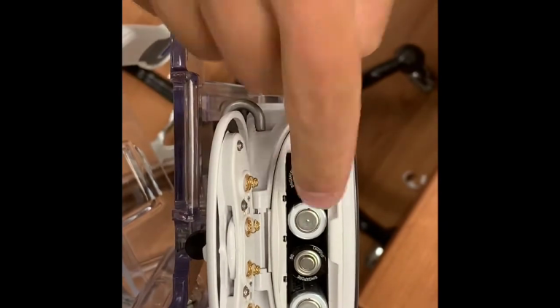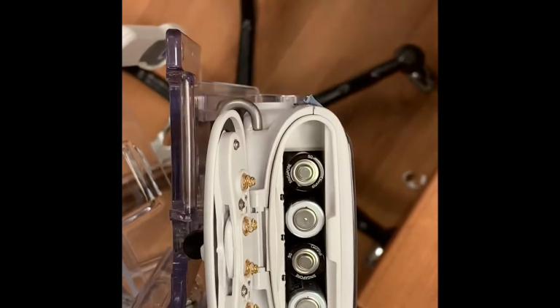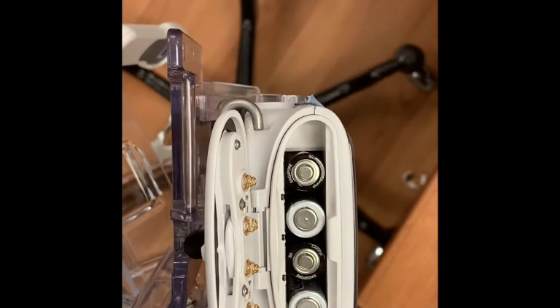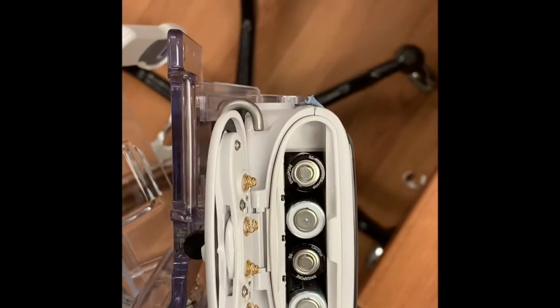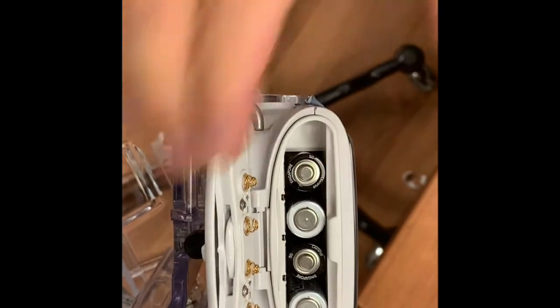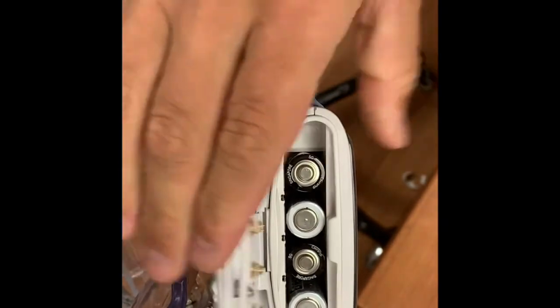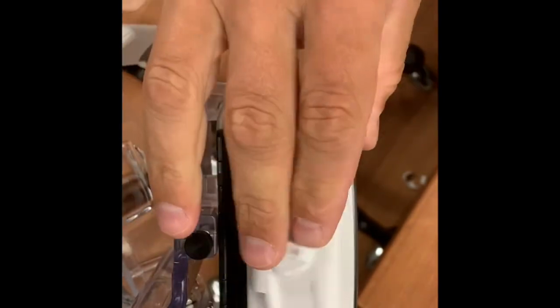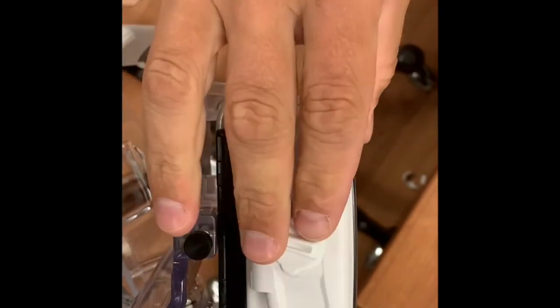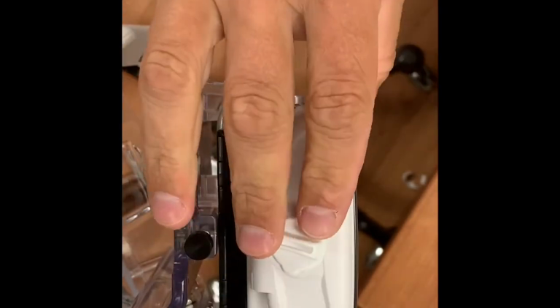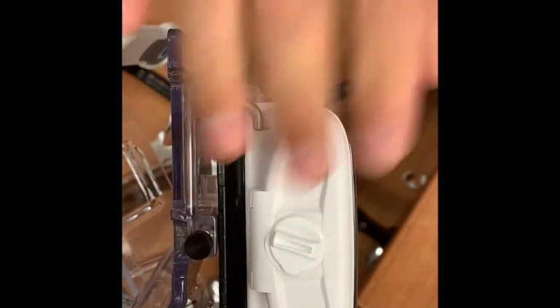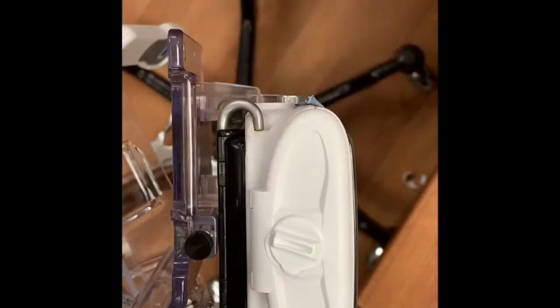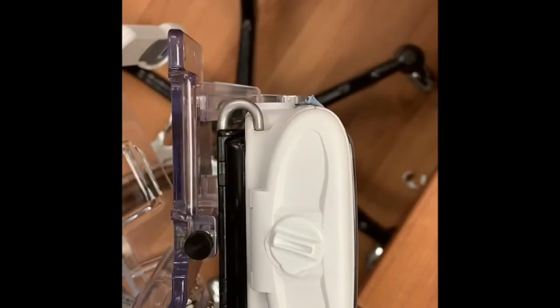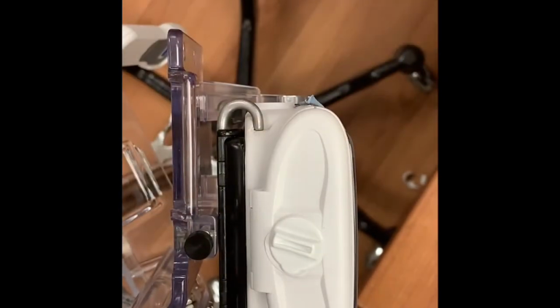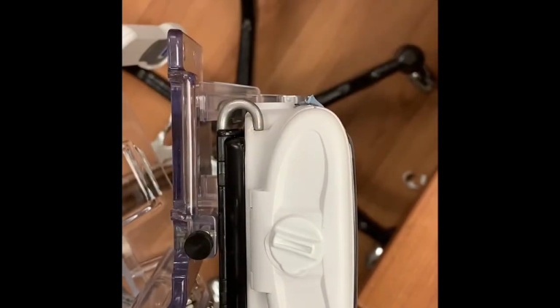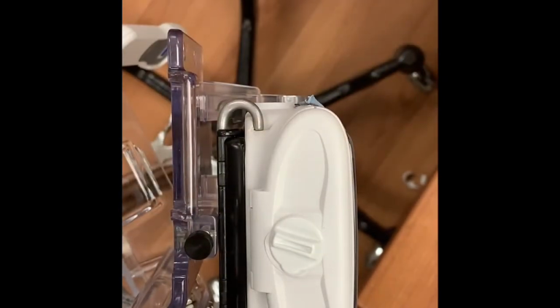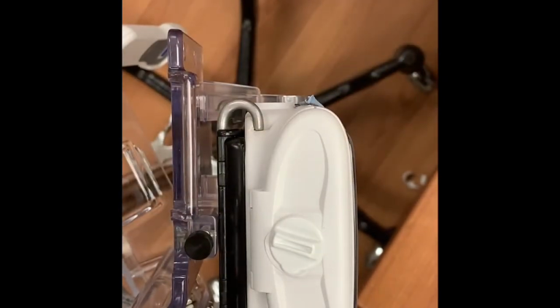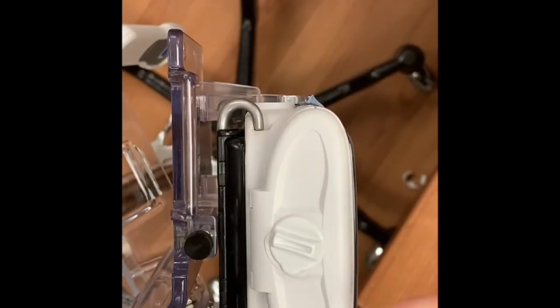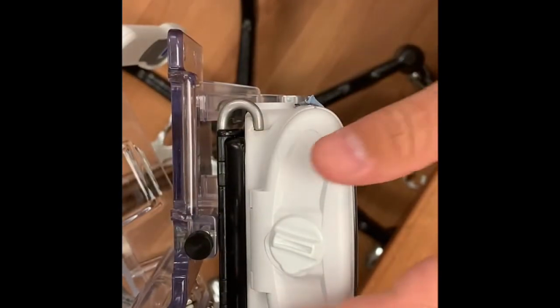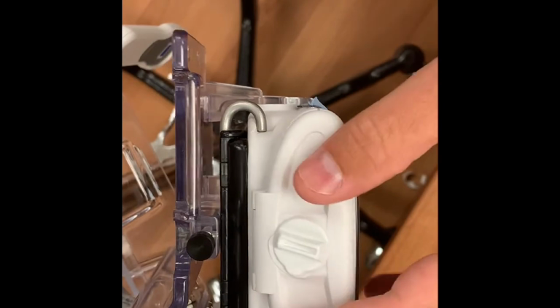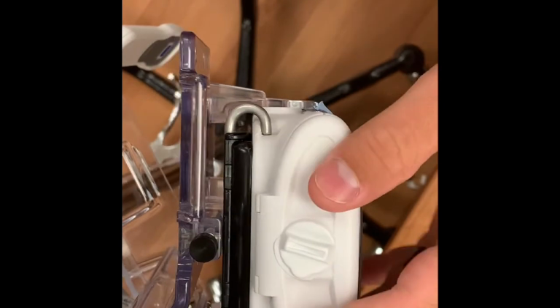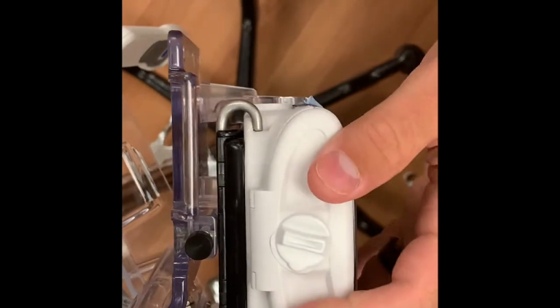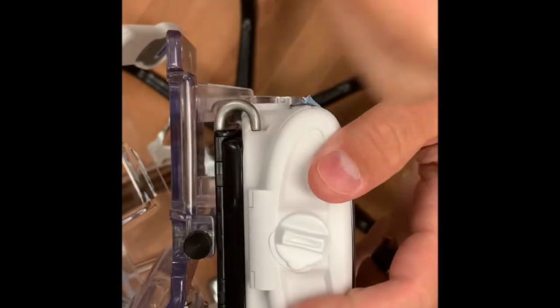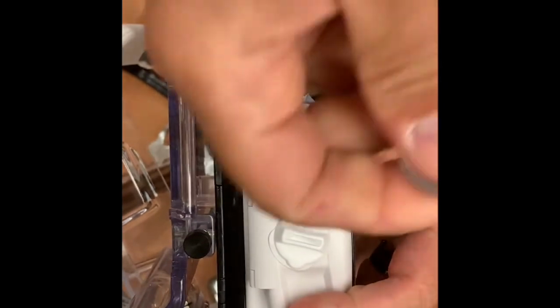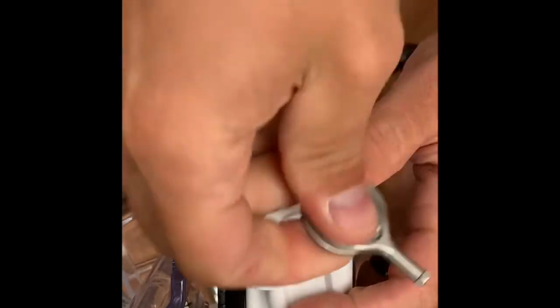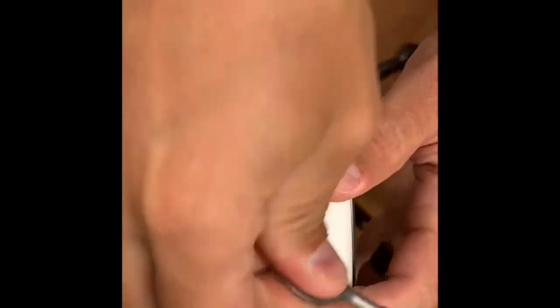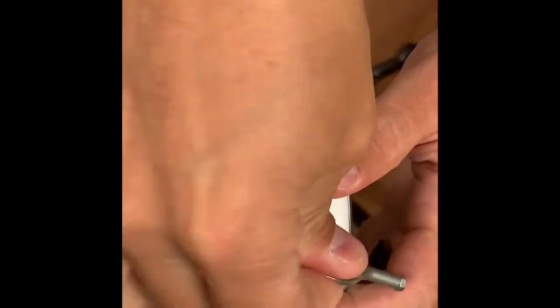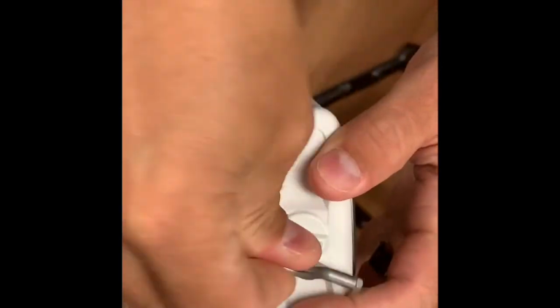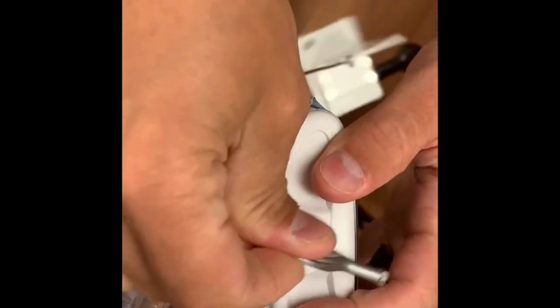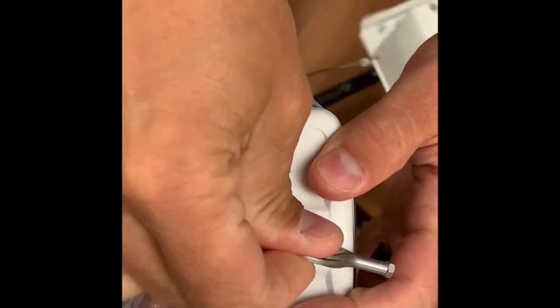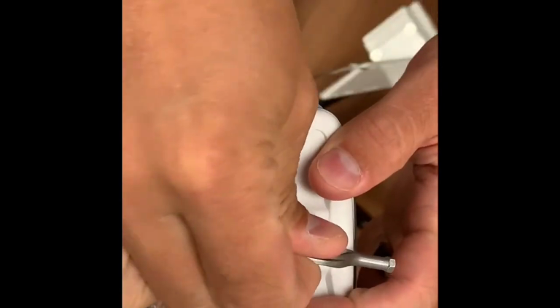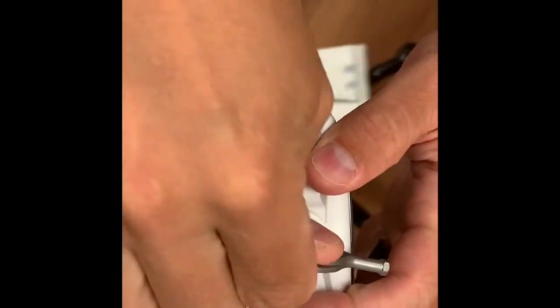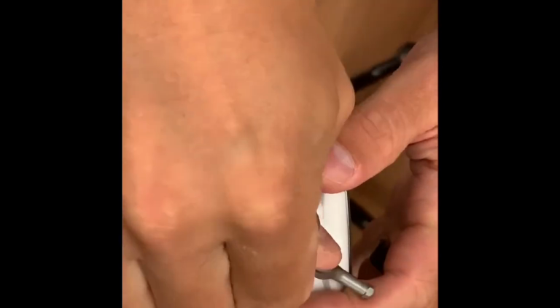With new batteries loaded, close and lock the compartment. Now your PCA pump is ready for use.